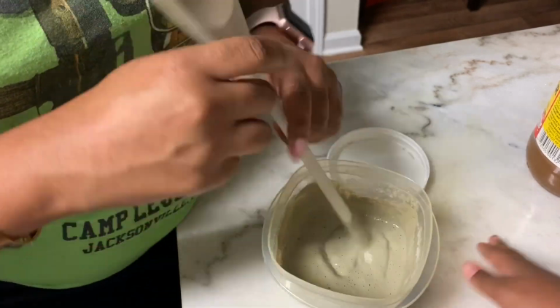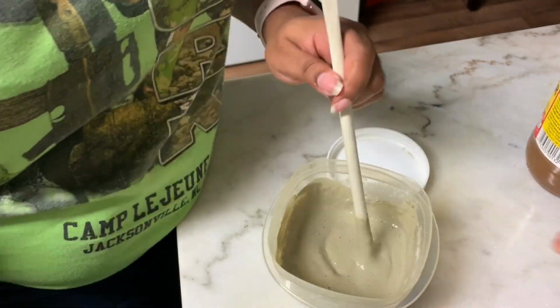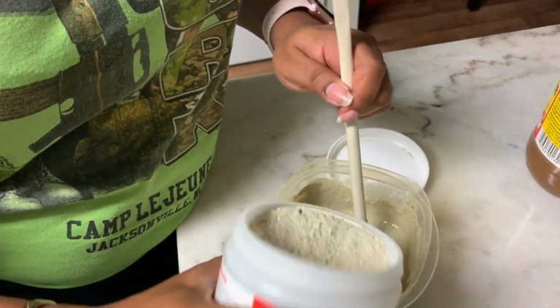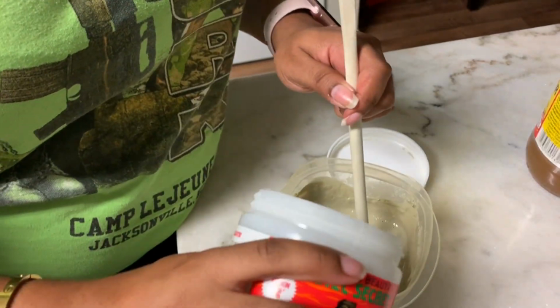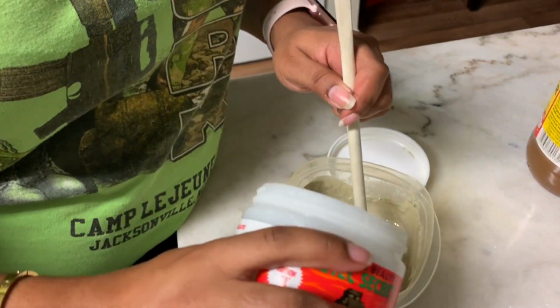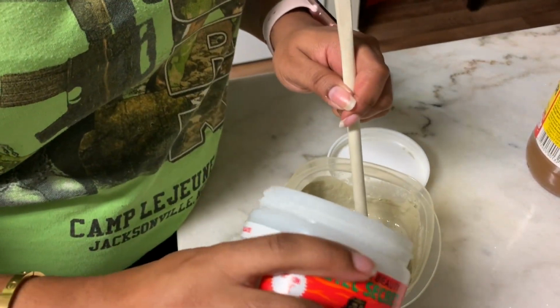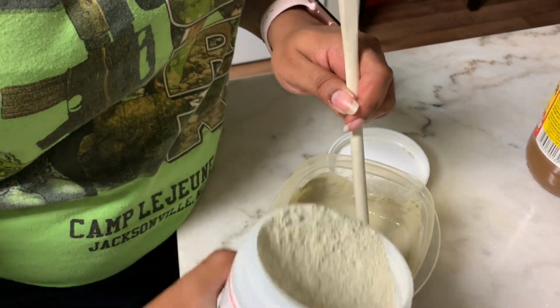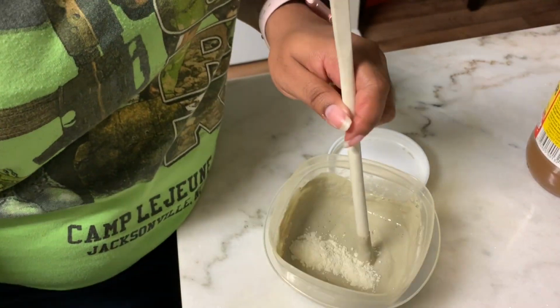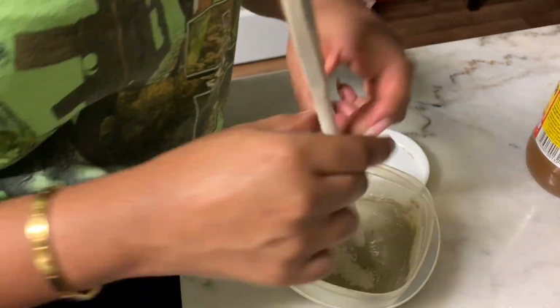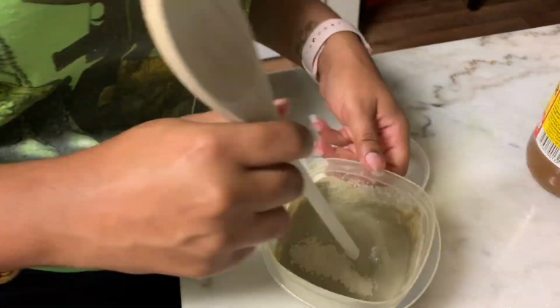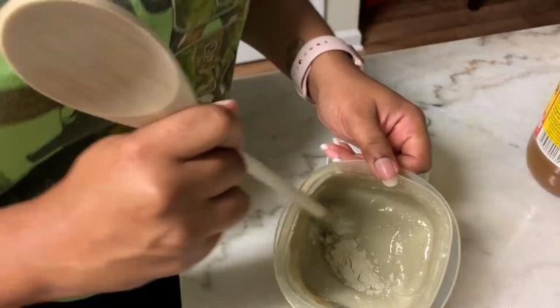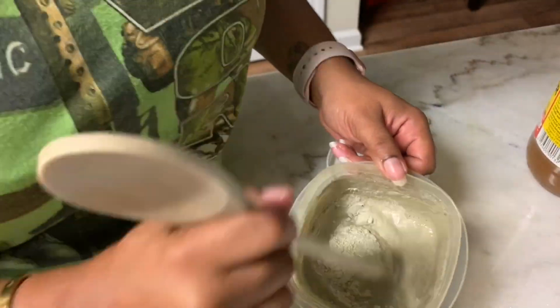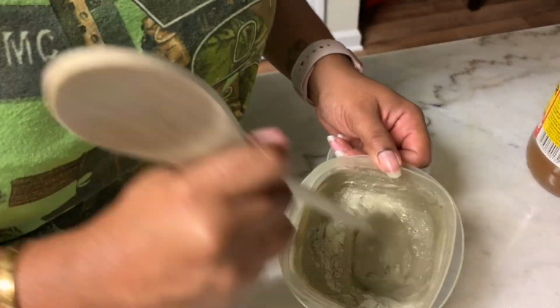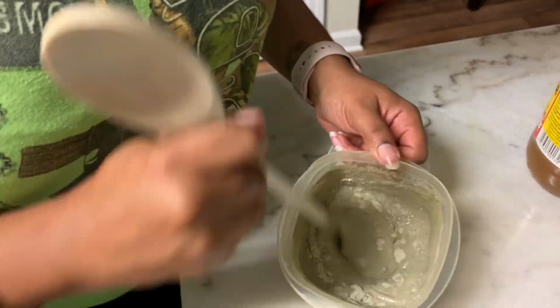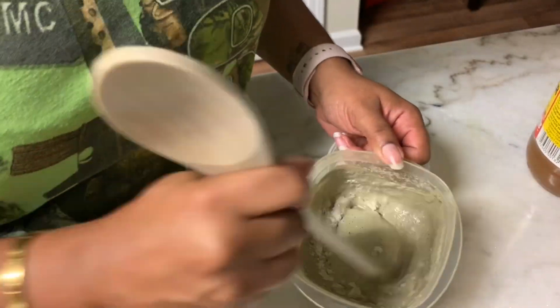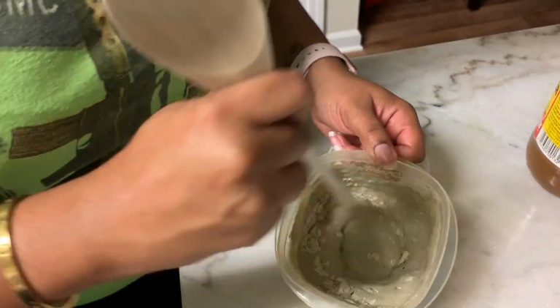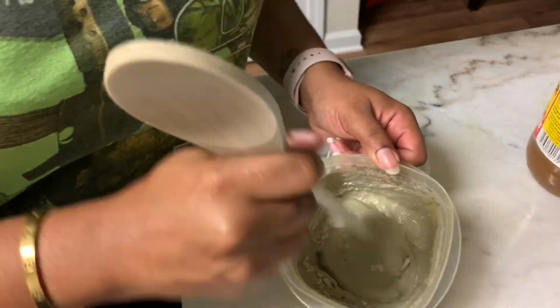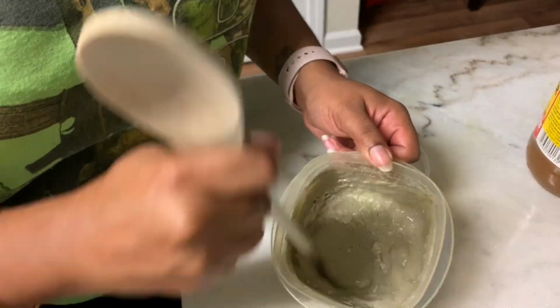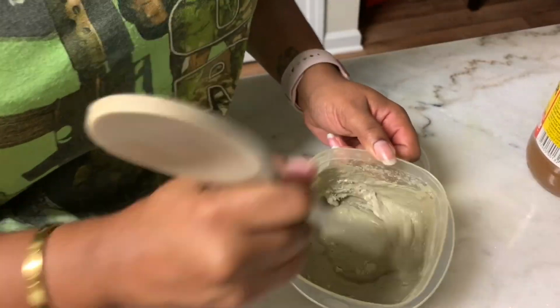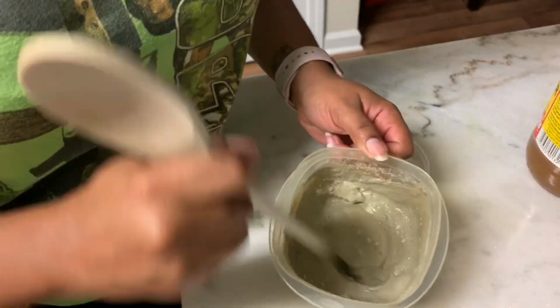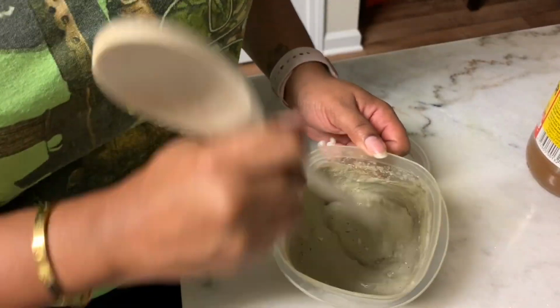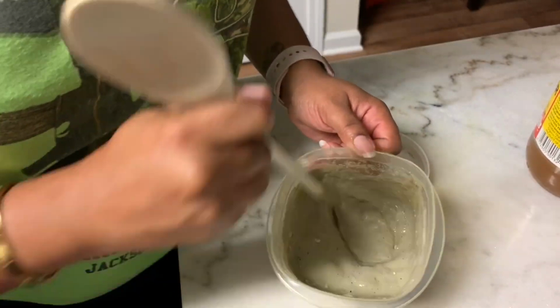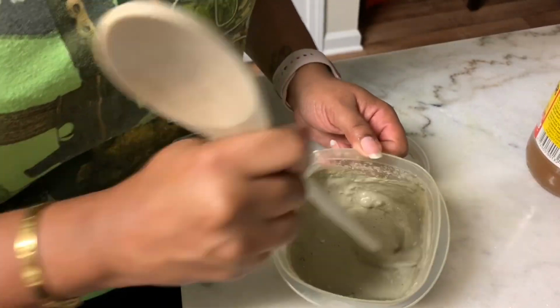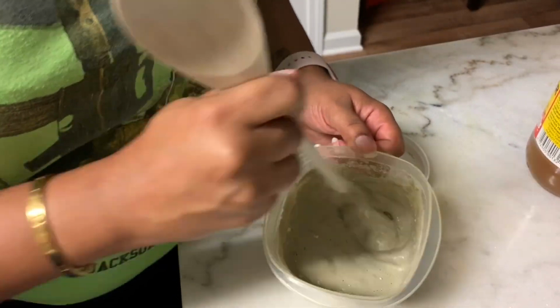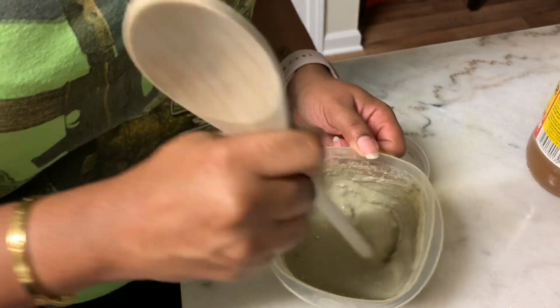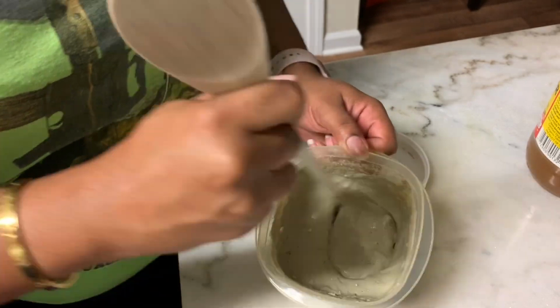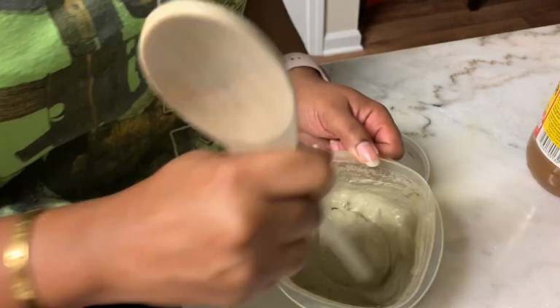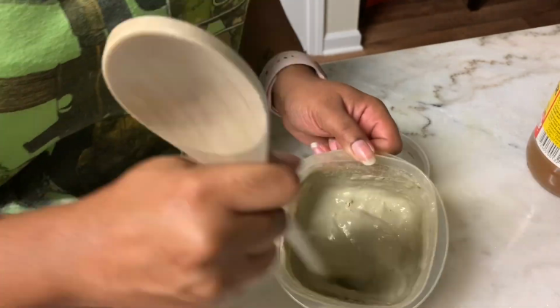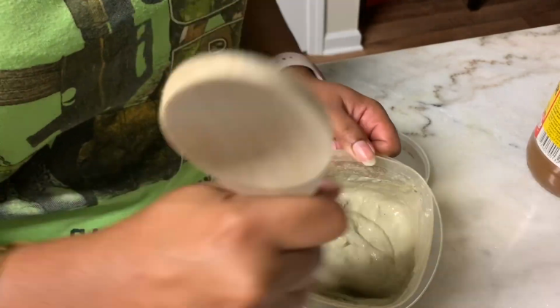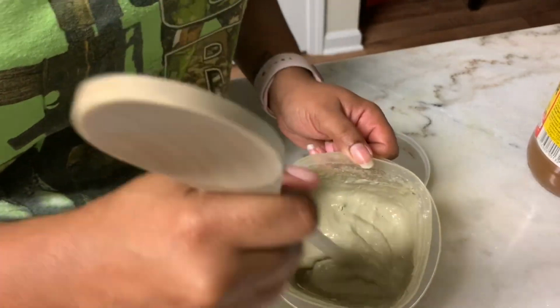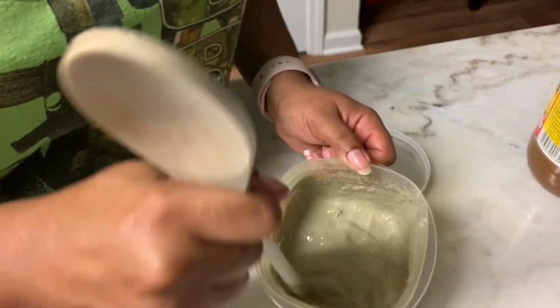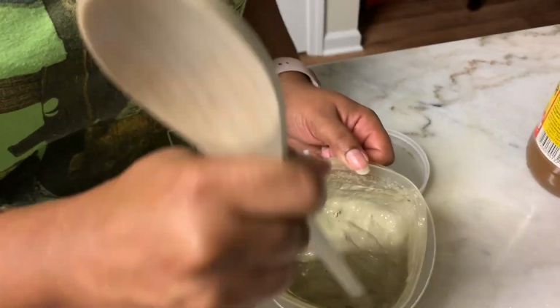Look at those little fingers — he just stuck them in there! He feels like he has to be included in everything.